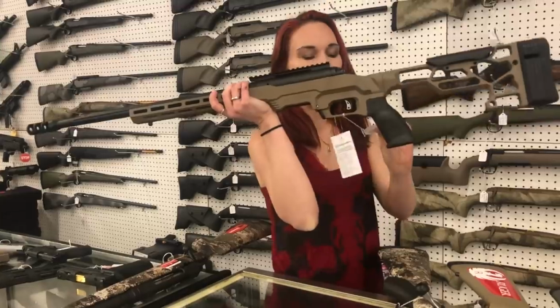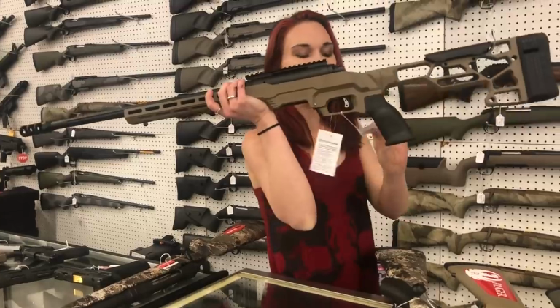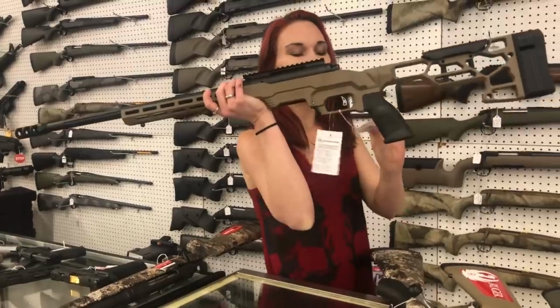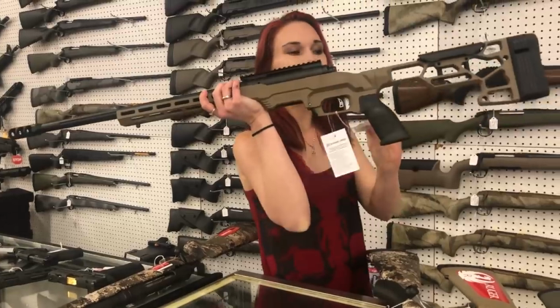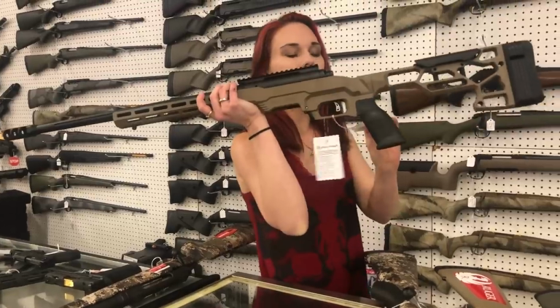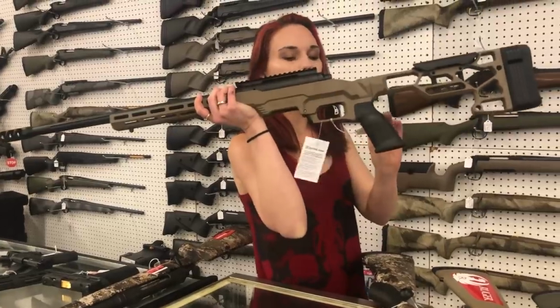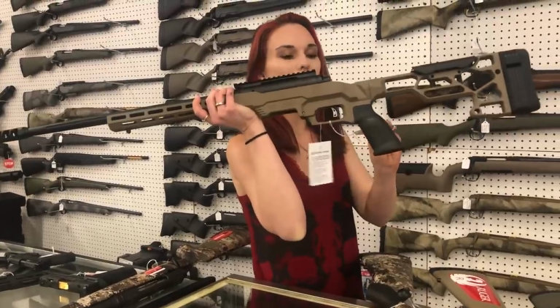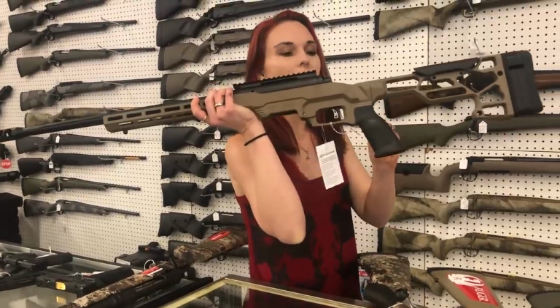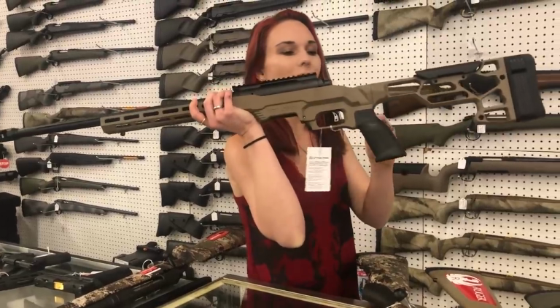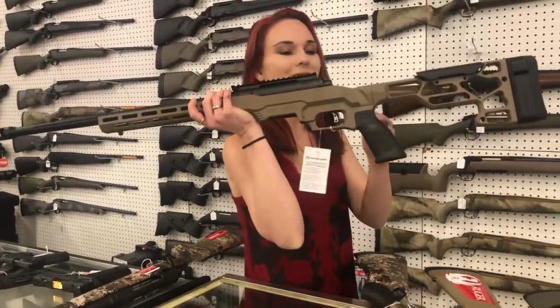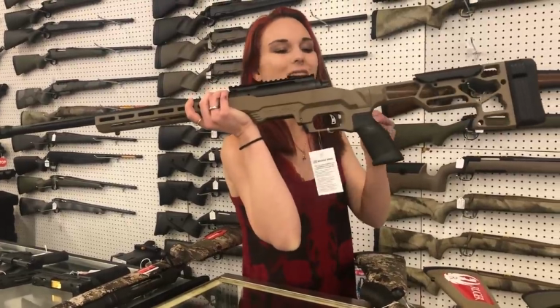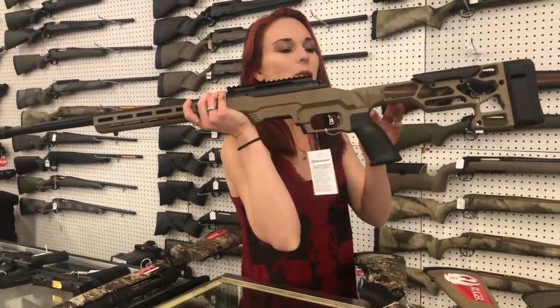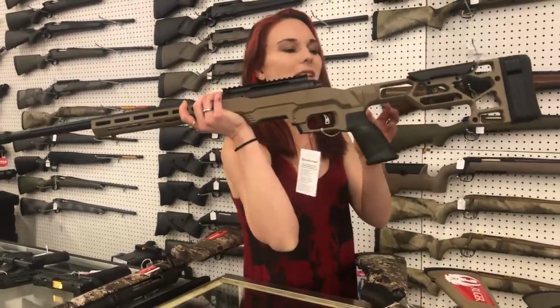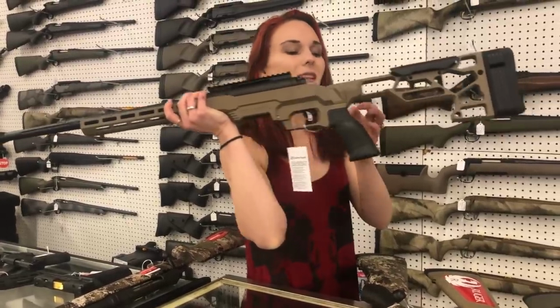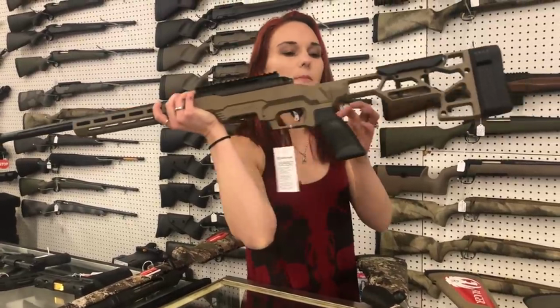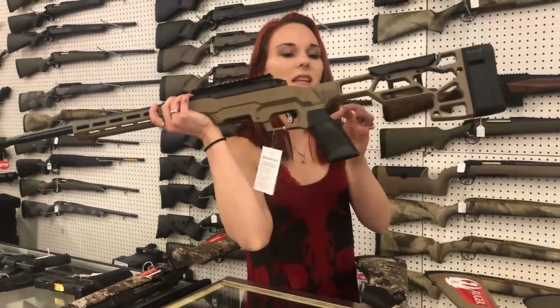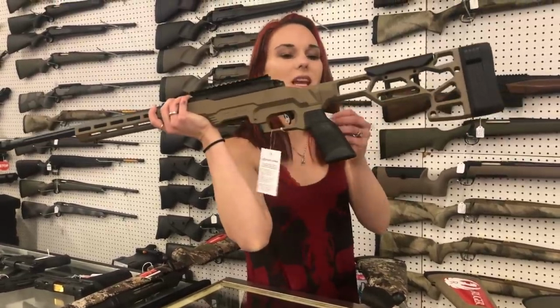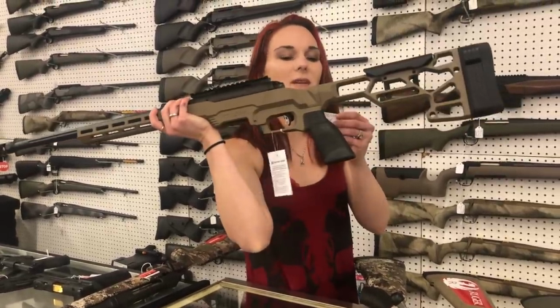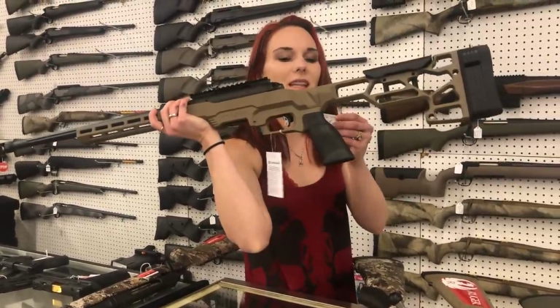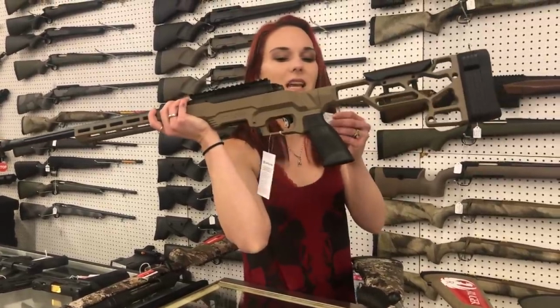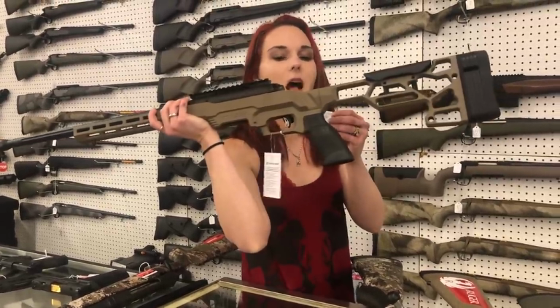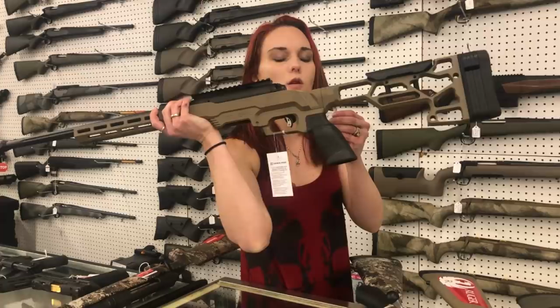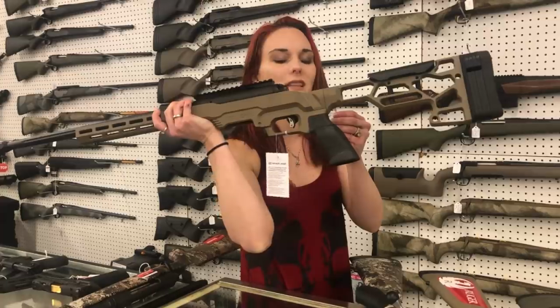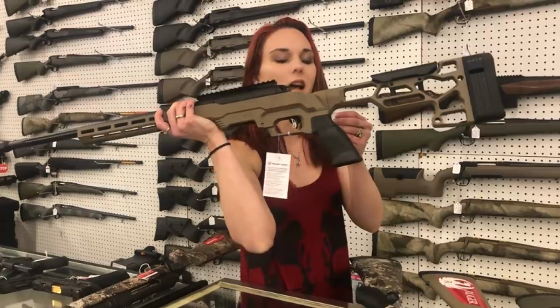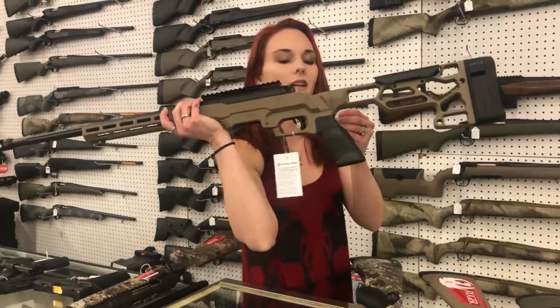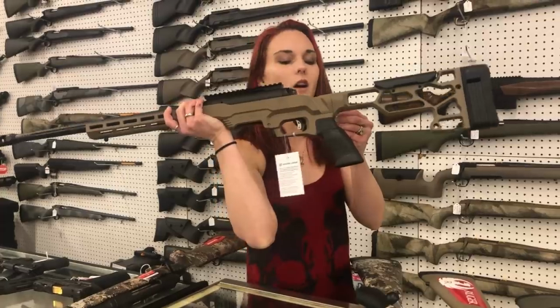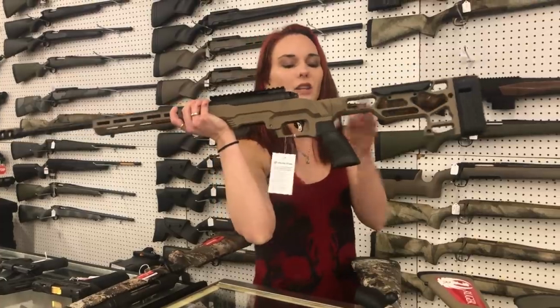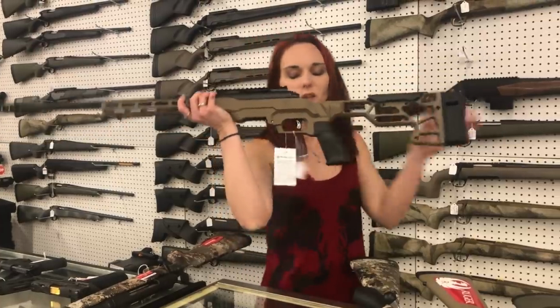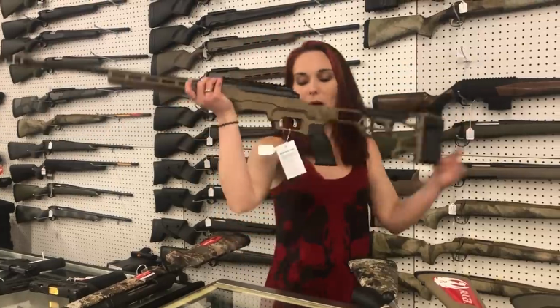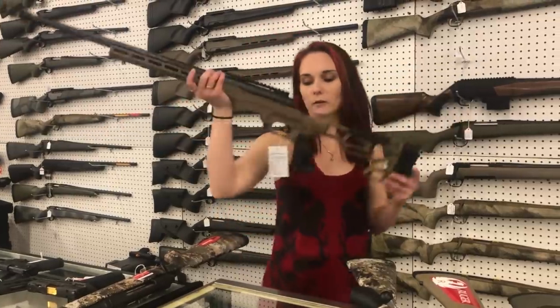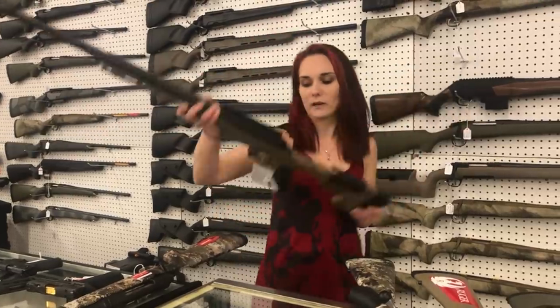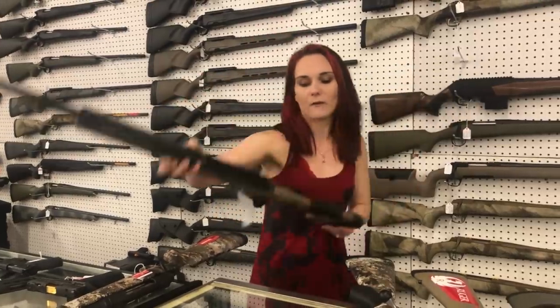Savage 110 in .308 — this is going to be the MDT stock, y'all. She is $1,225.